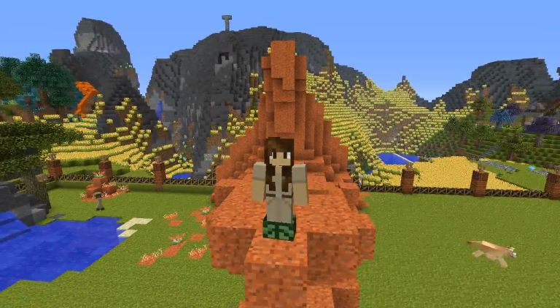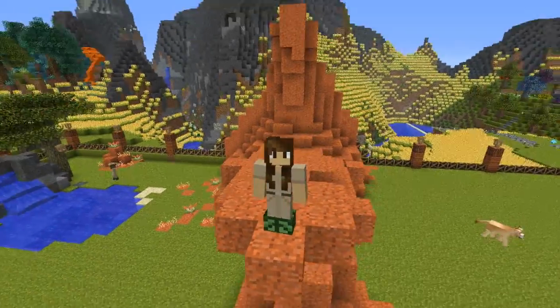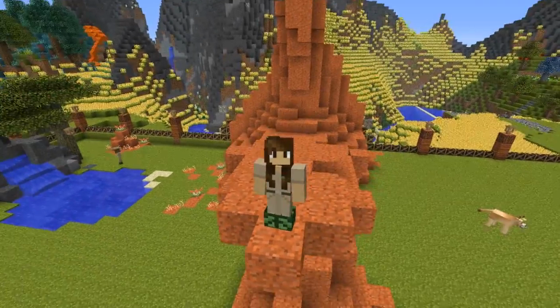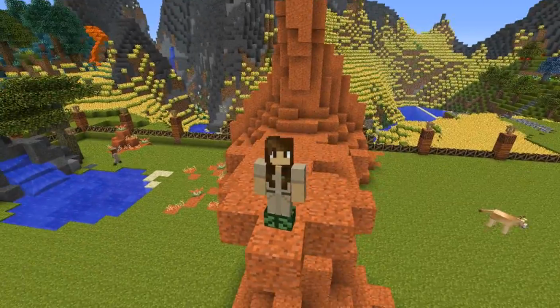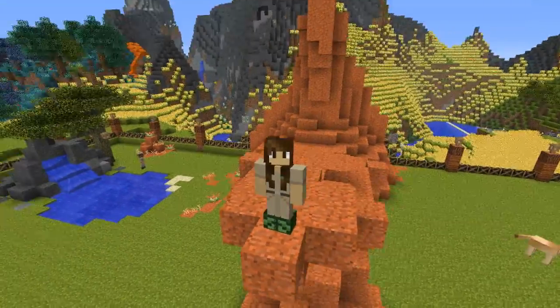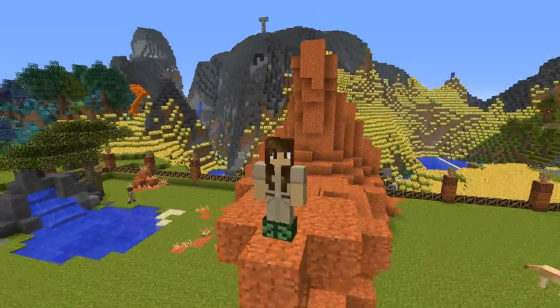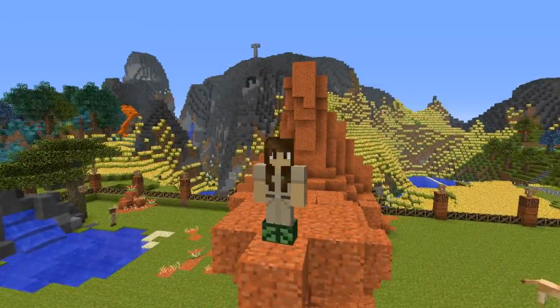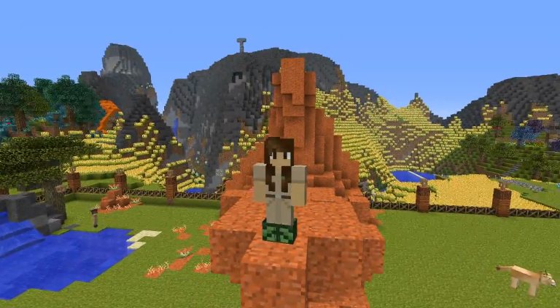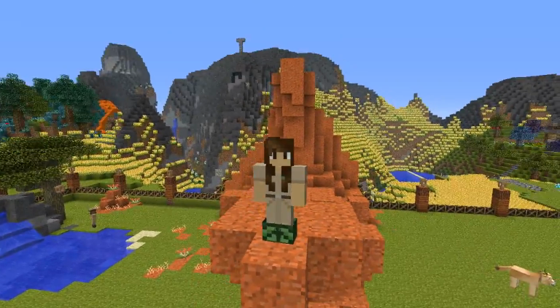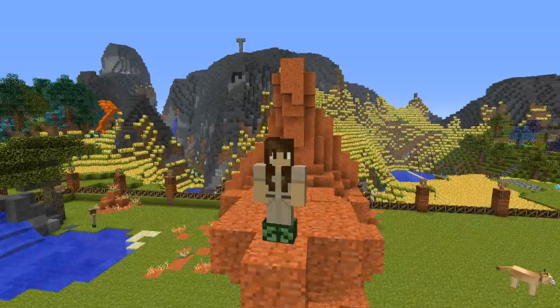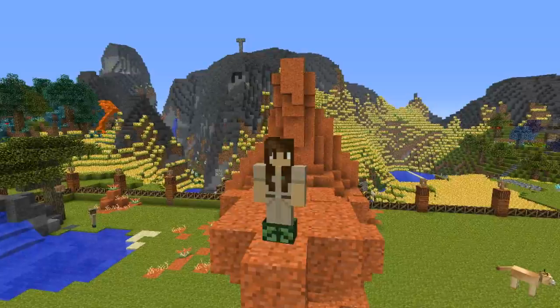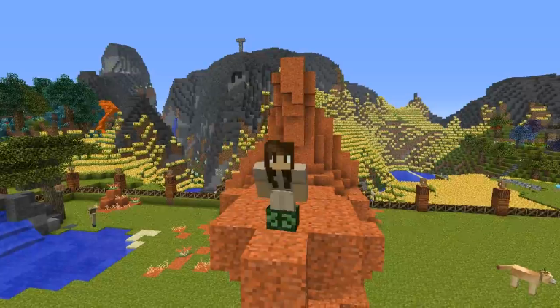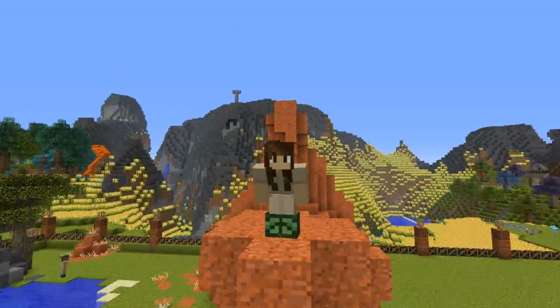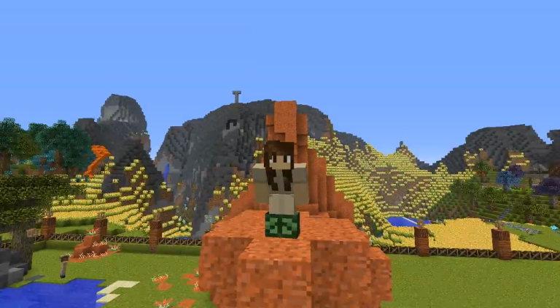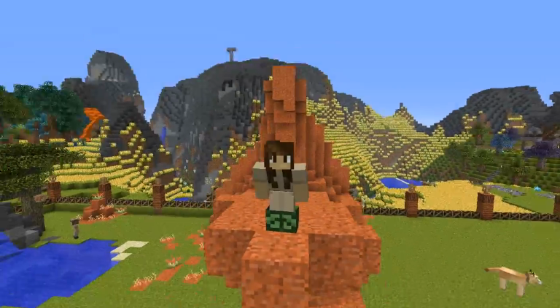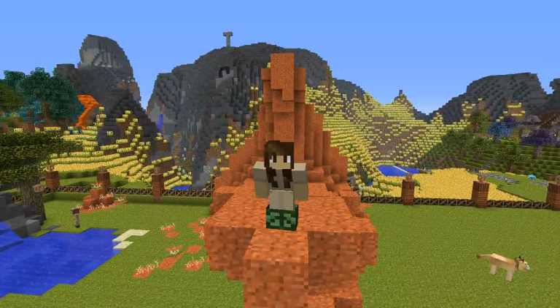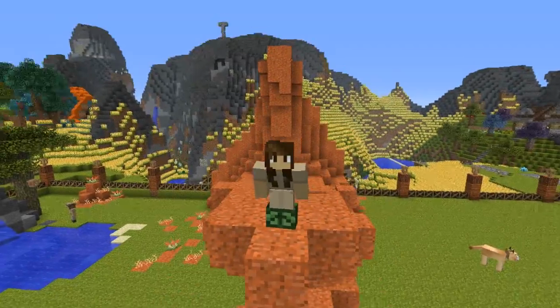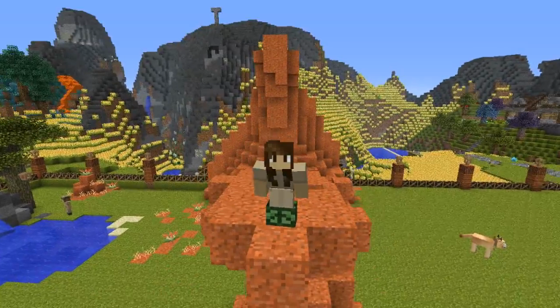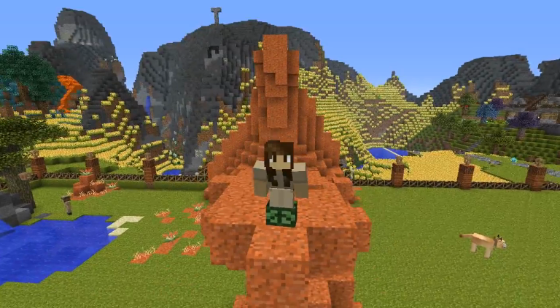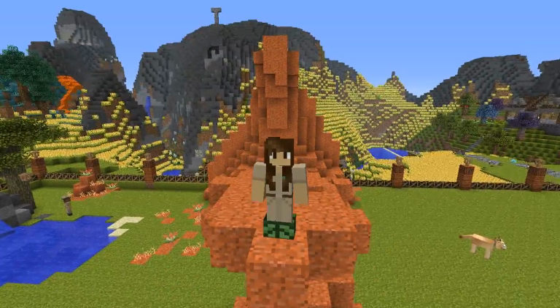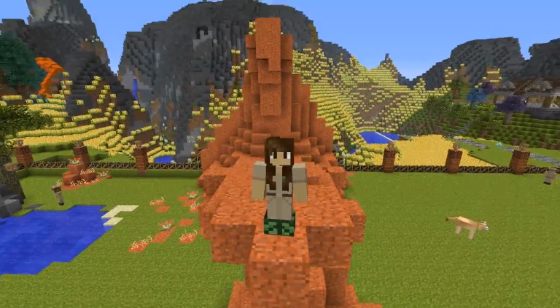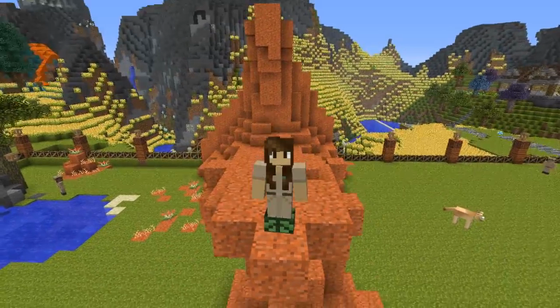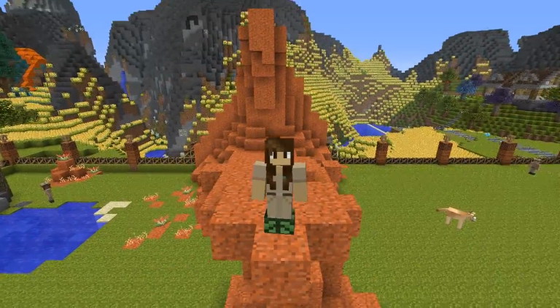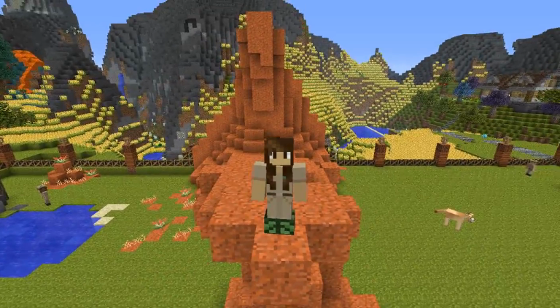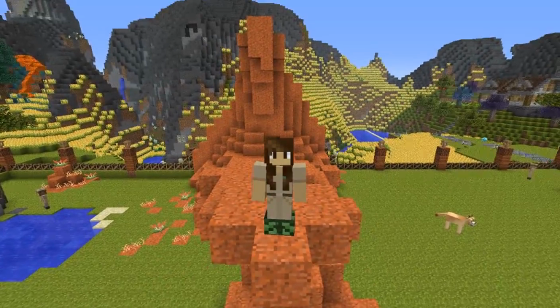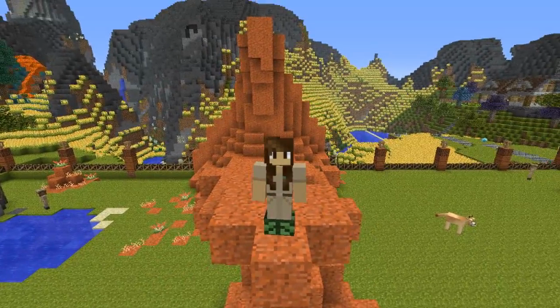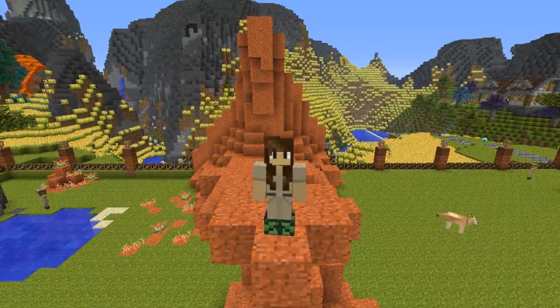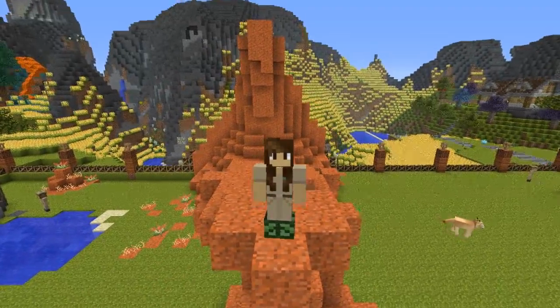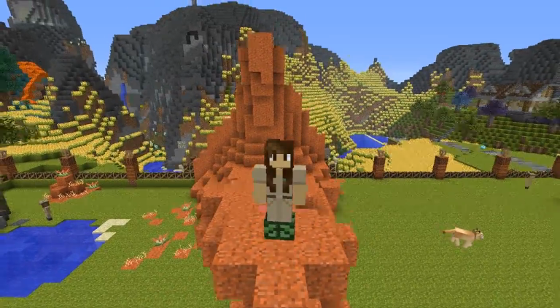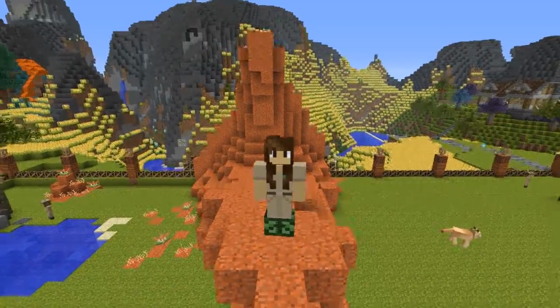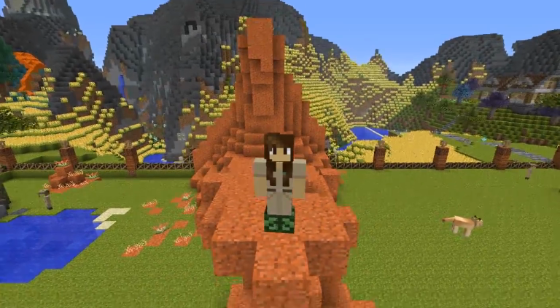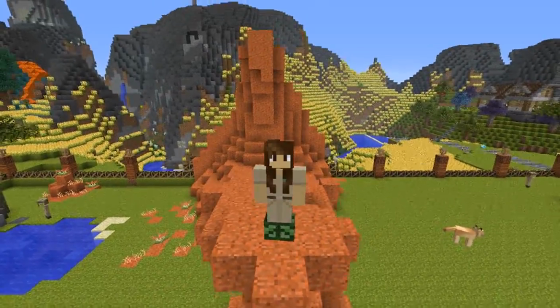Hello everyone and welcome back to ZooCrafting! We are here for a special side quest!